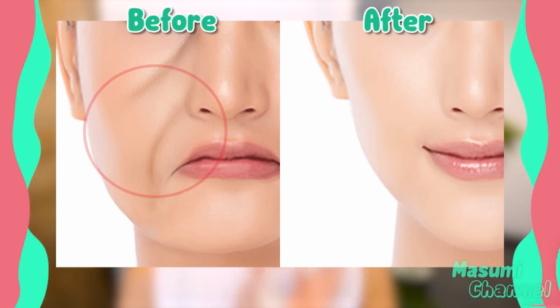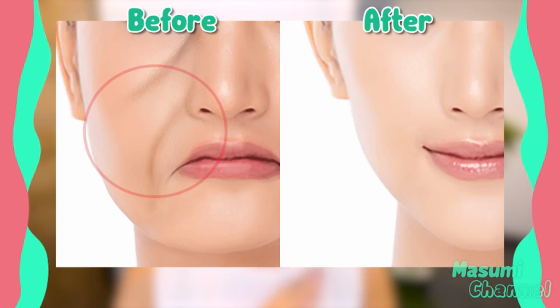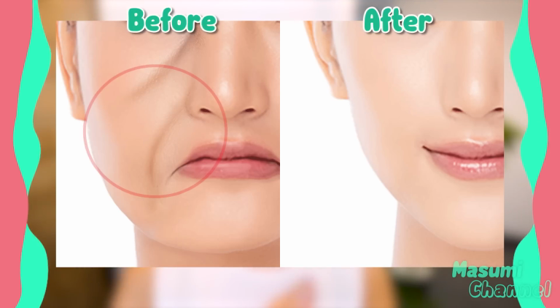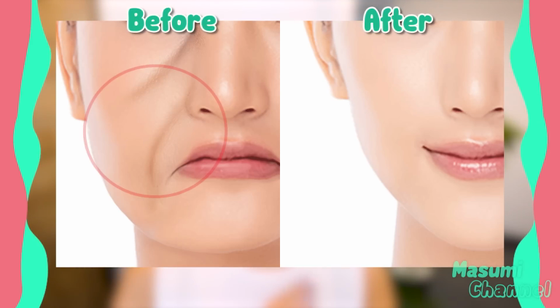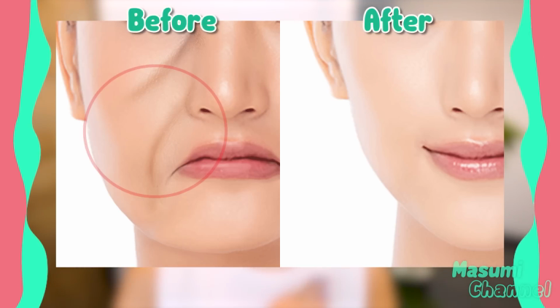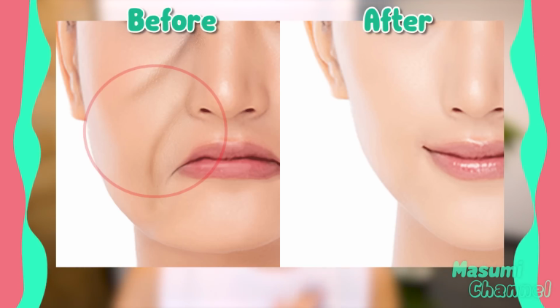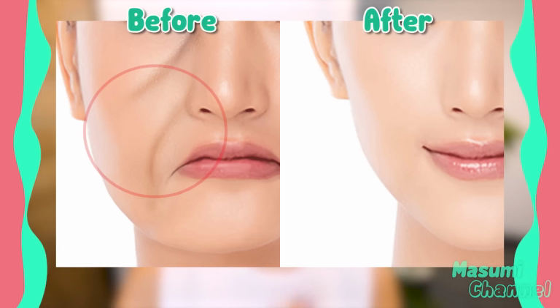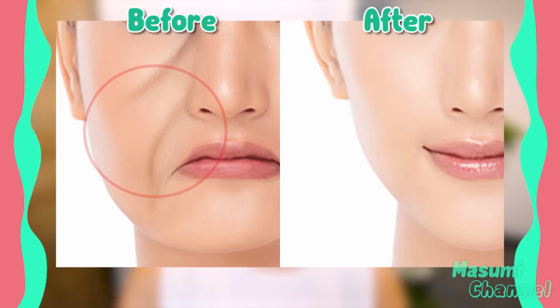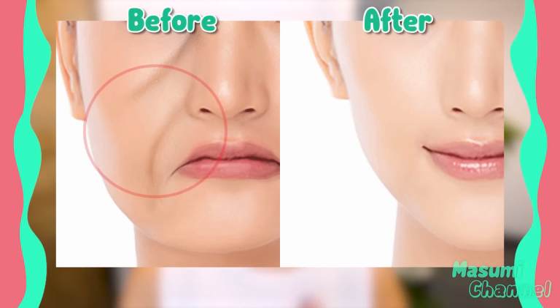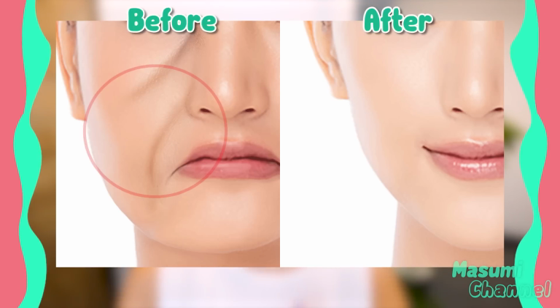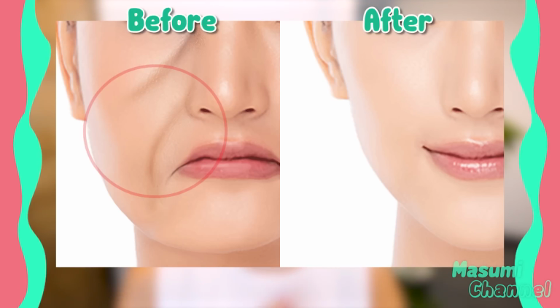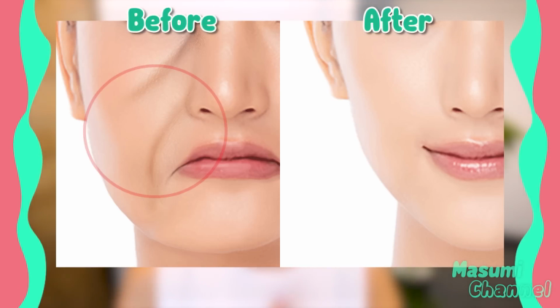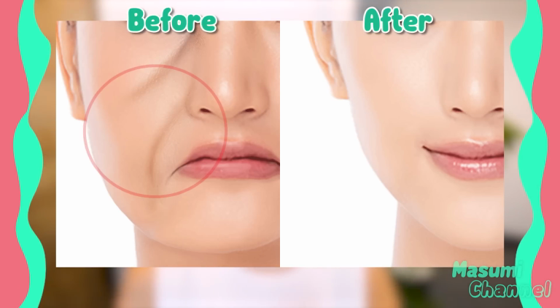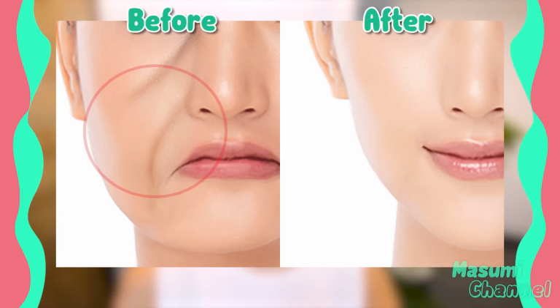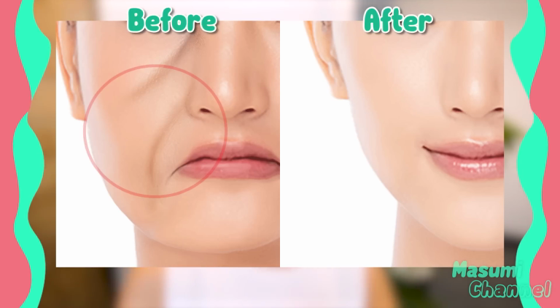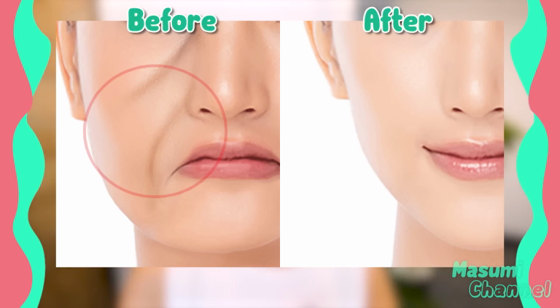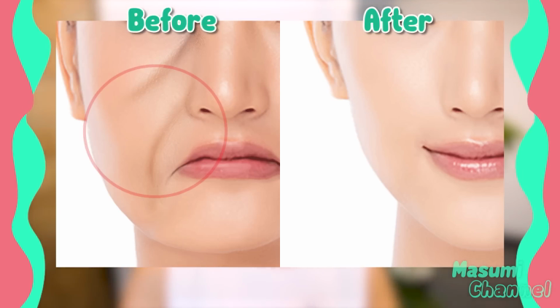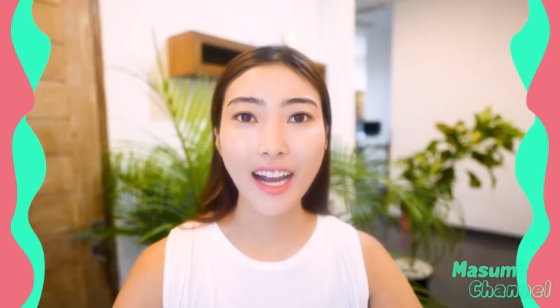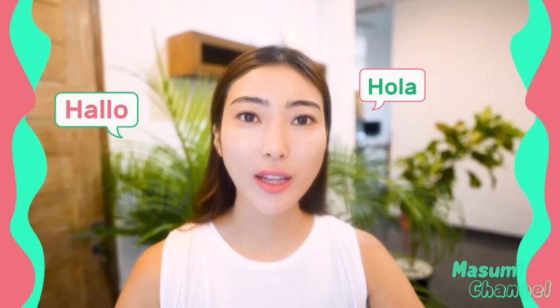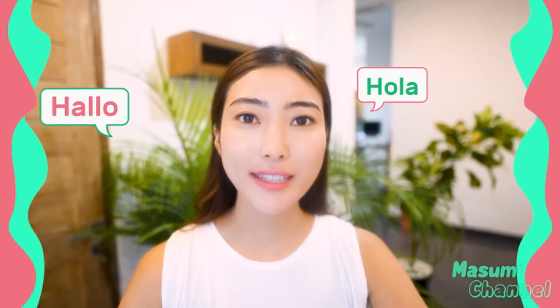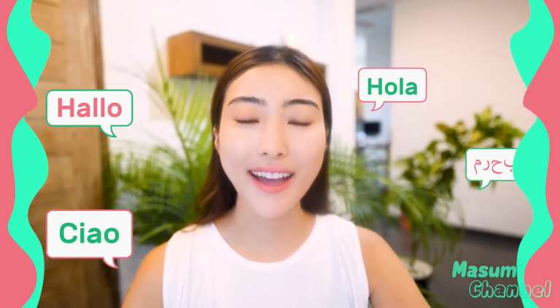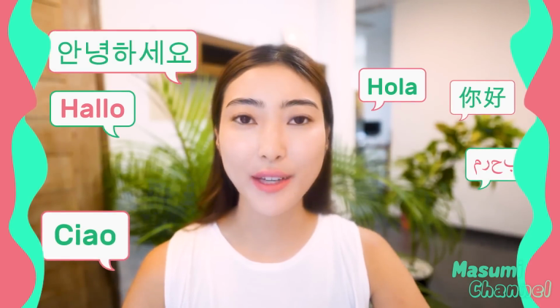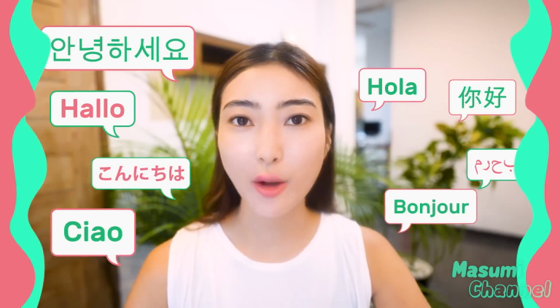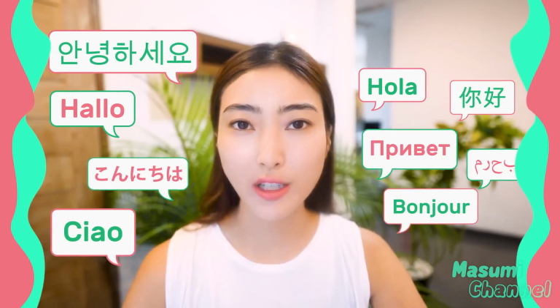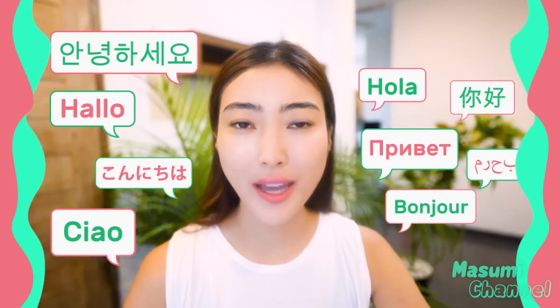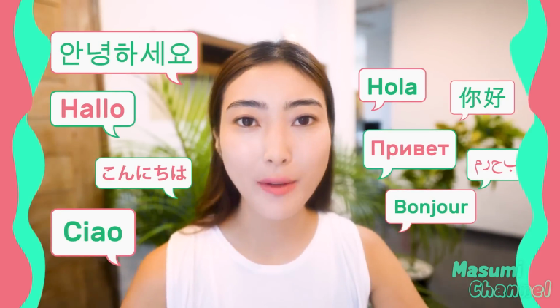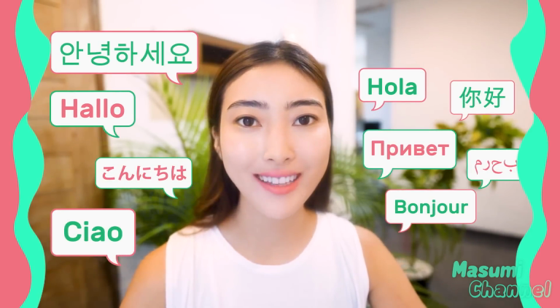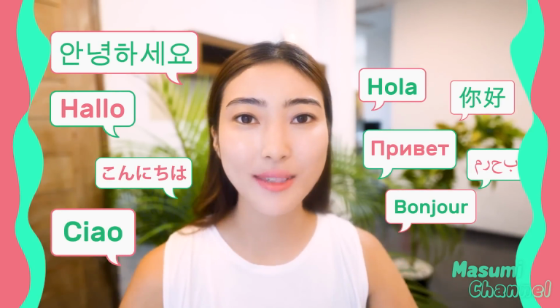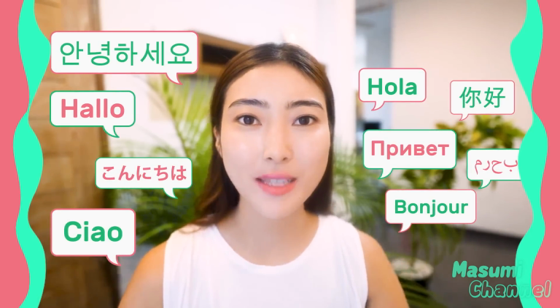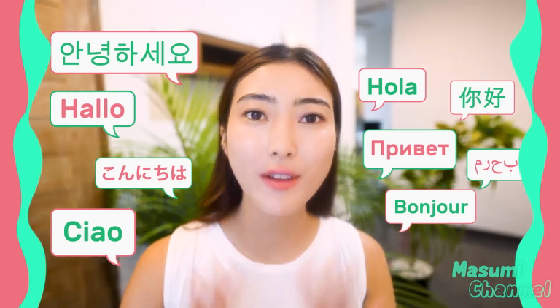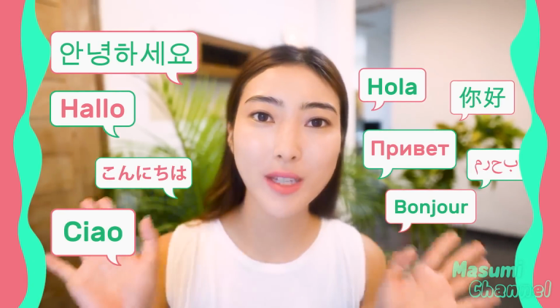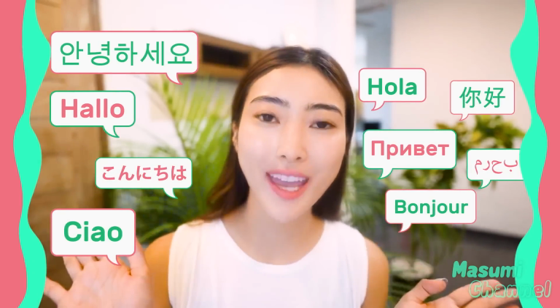Let's reduce laugh lines with new face massage together with me. Hello, Namaste, Anihaseyo, Konnichiwa everyone. It's Masumi from Japan.